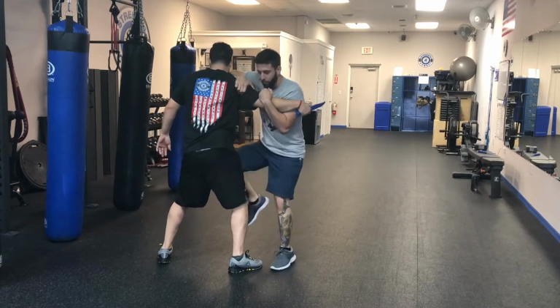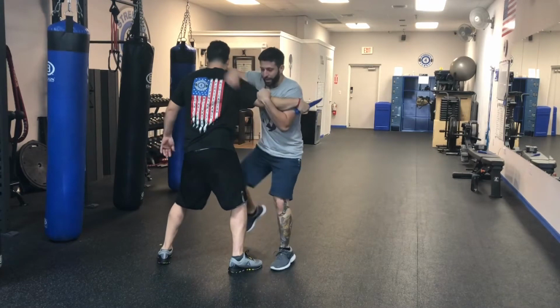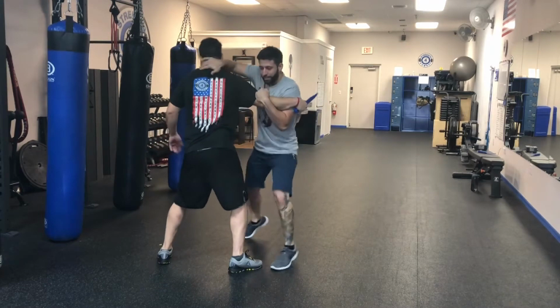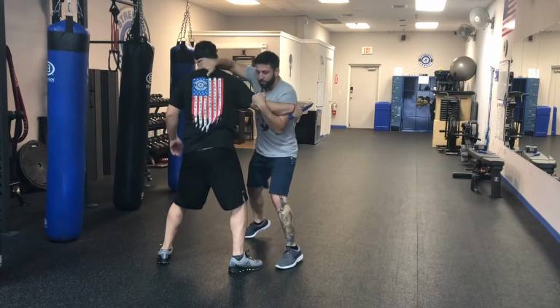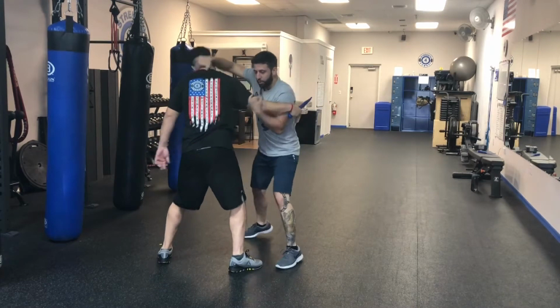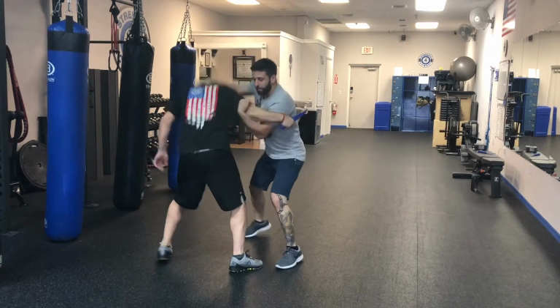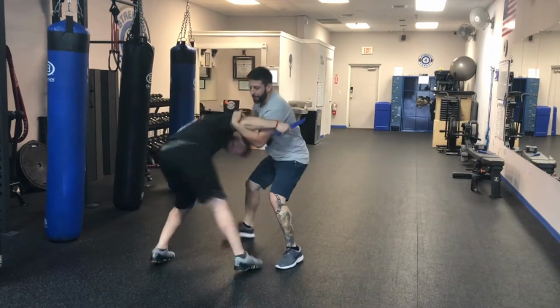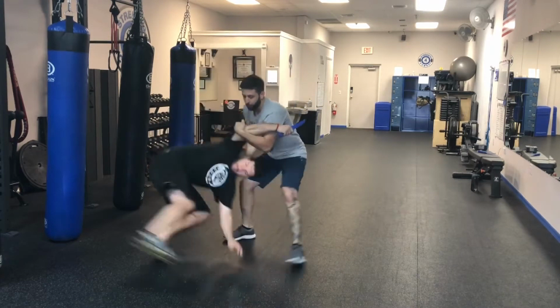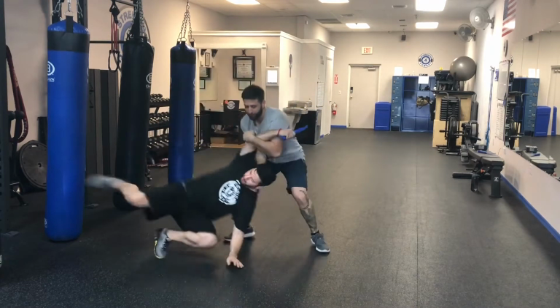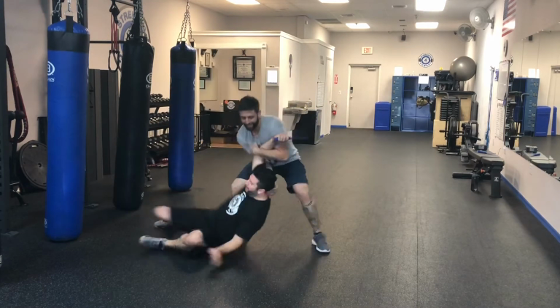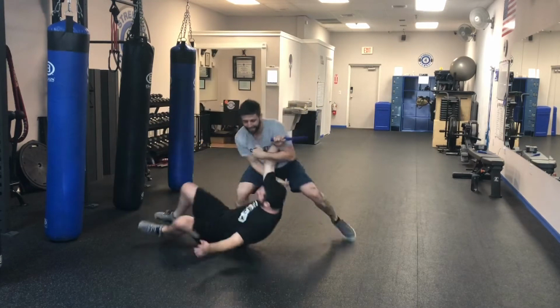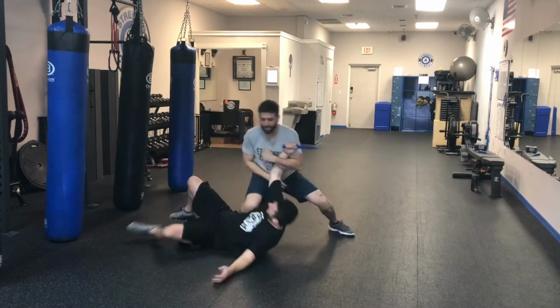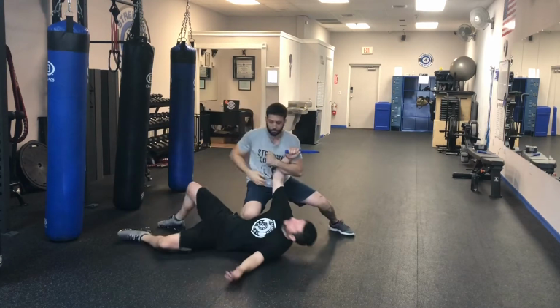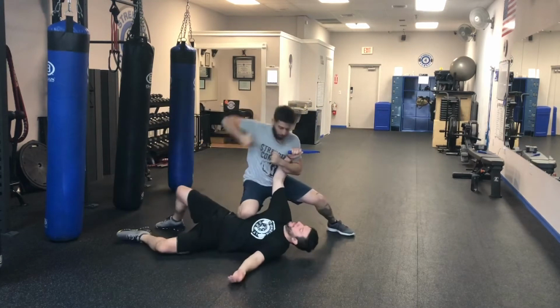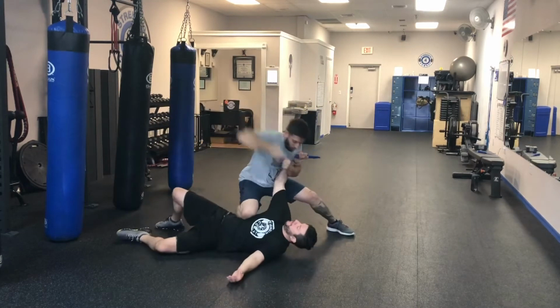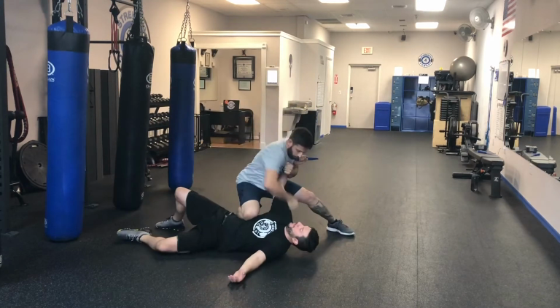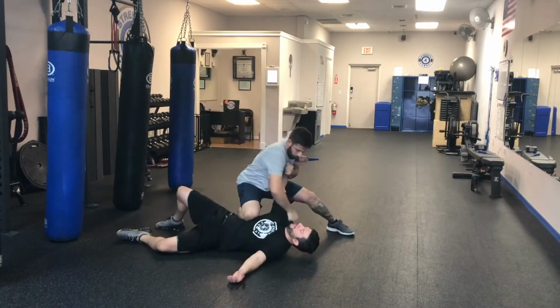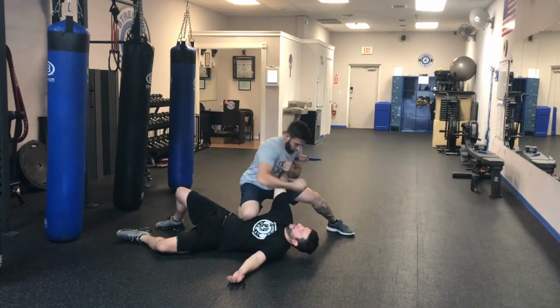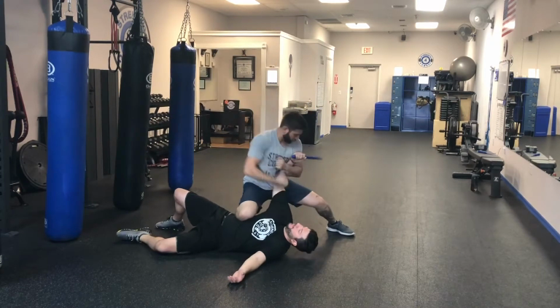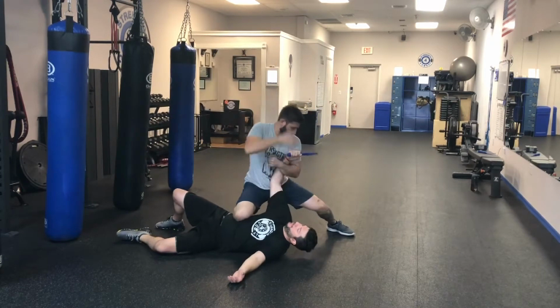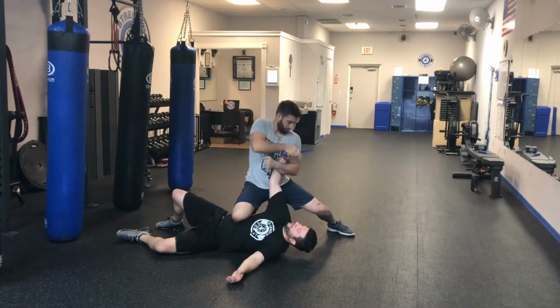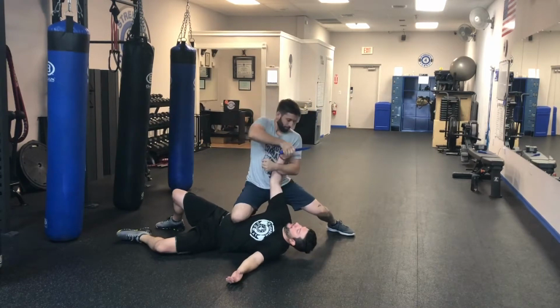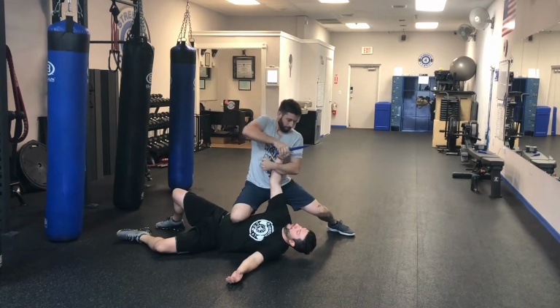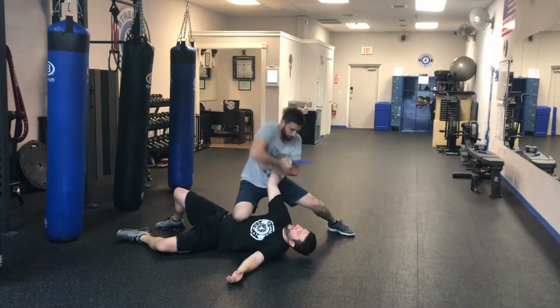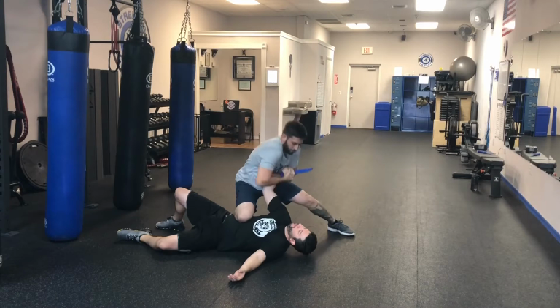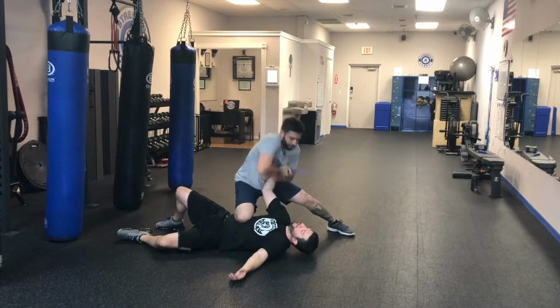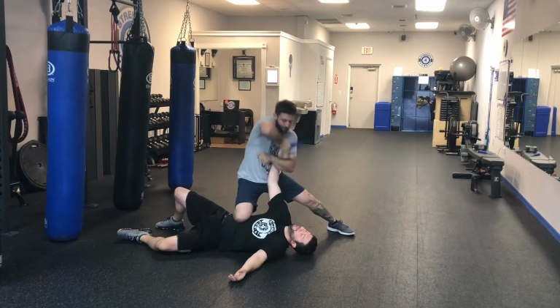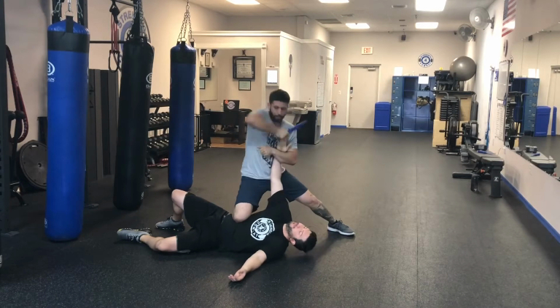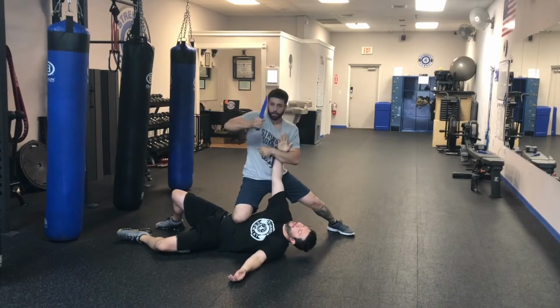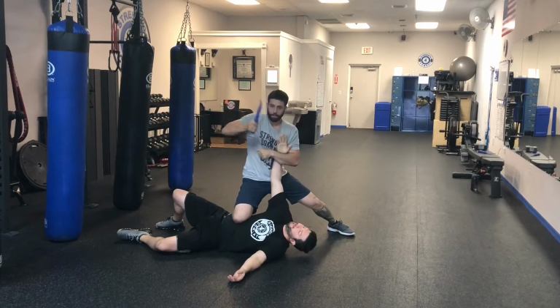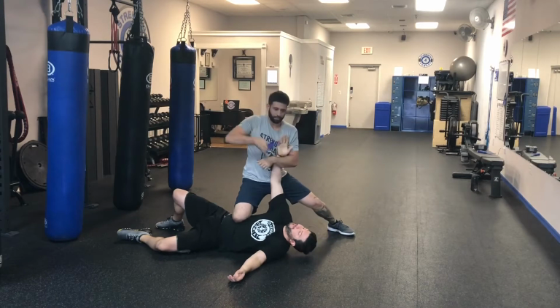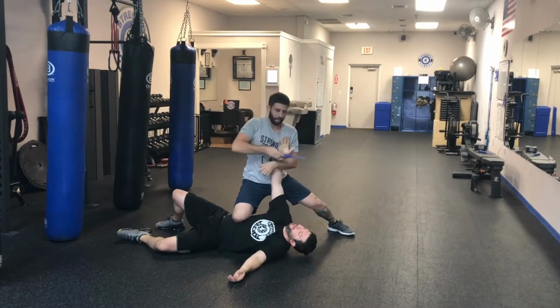If I want to disarm him, I go for a takedown, punch, take — got the knife.